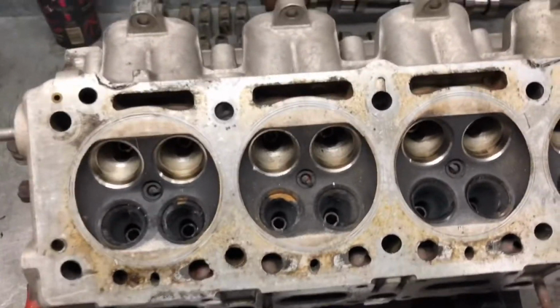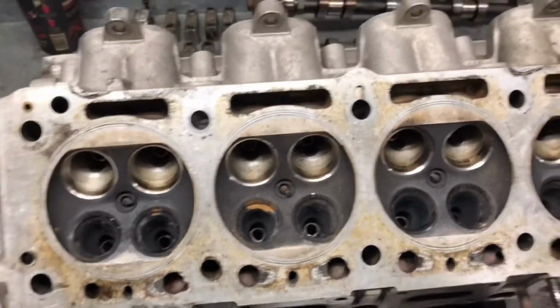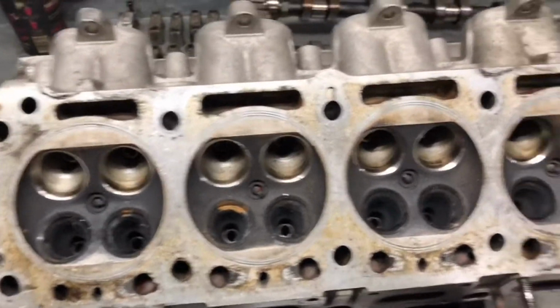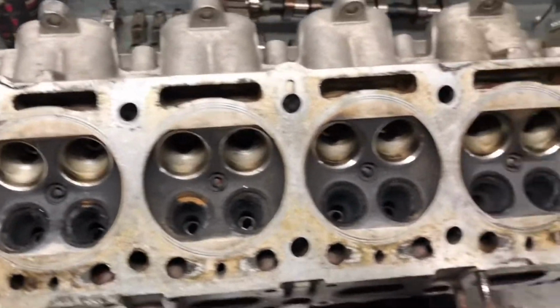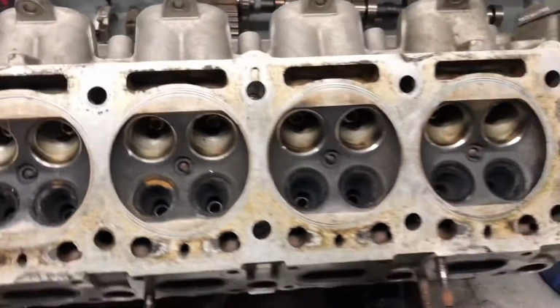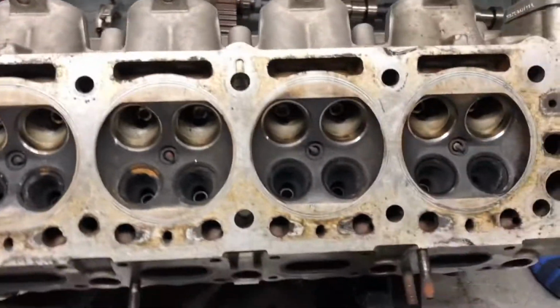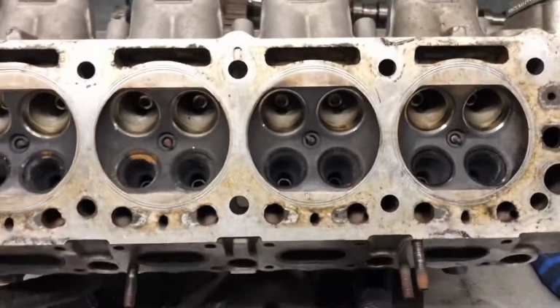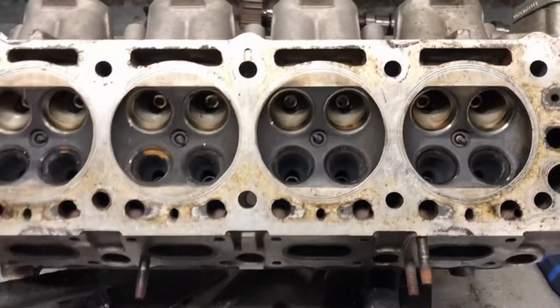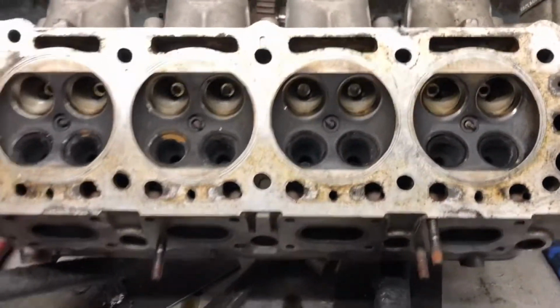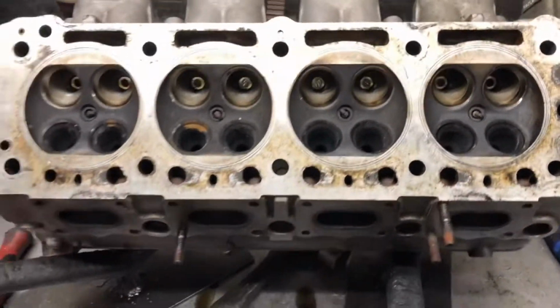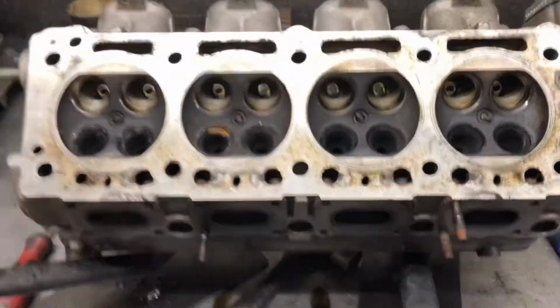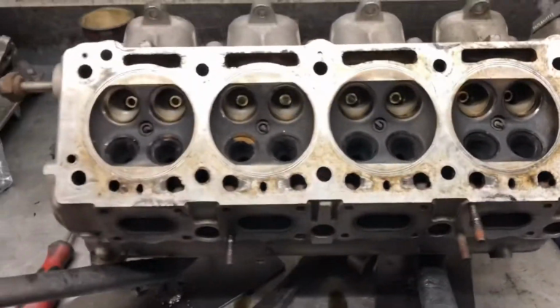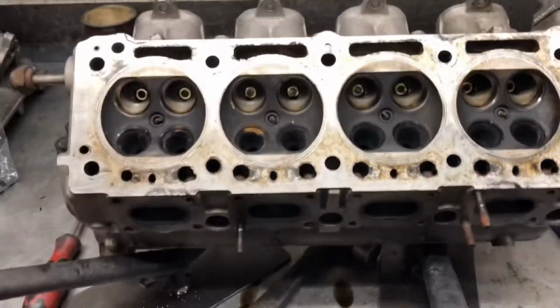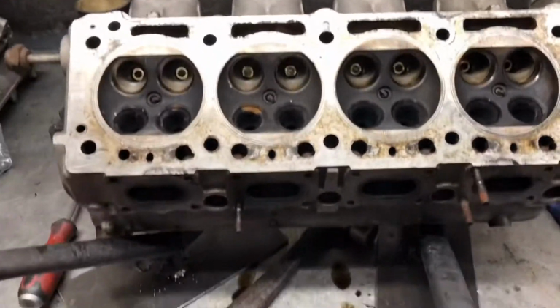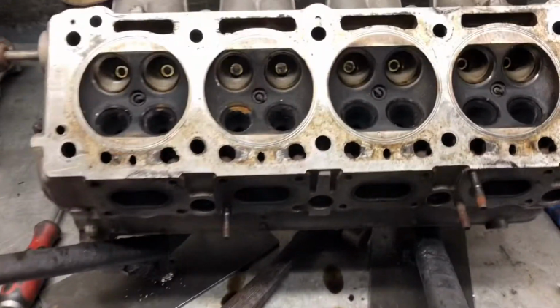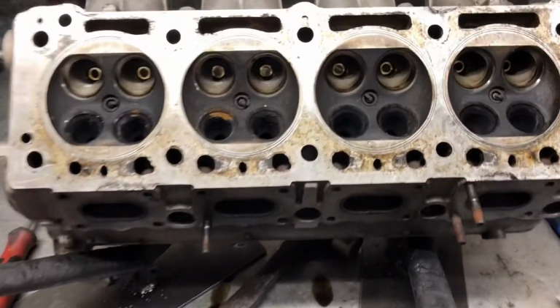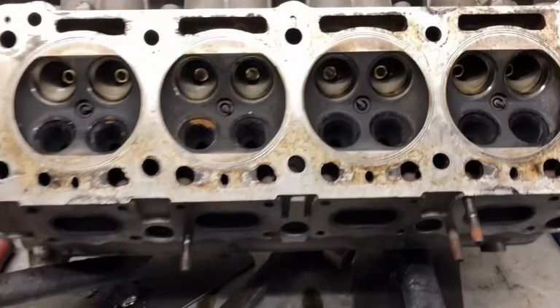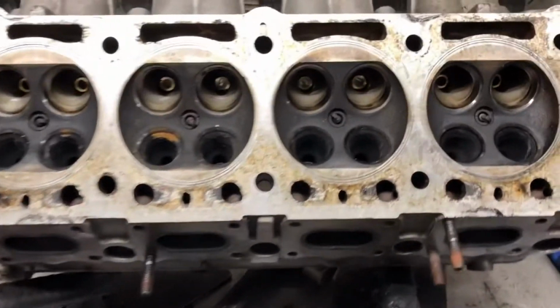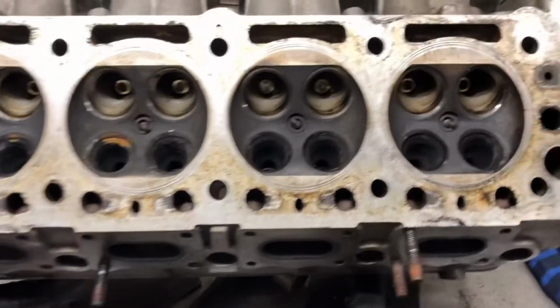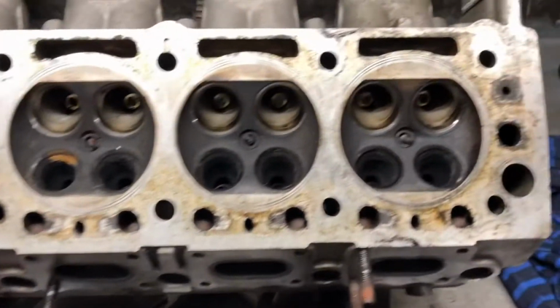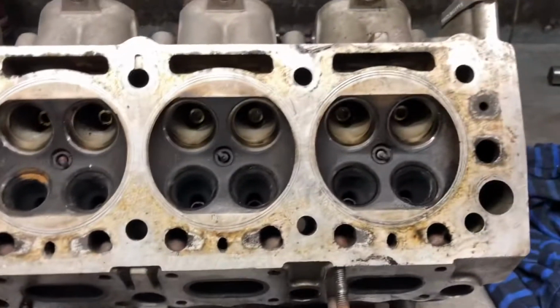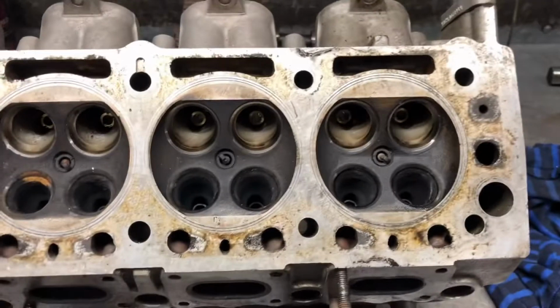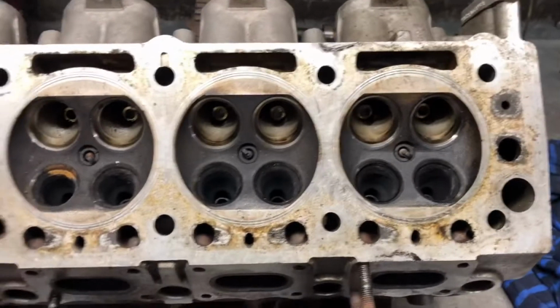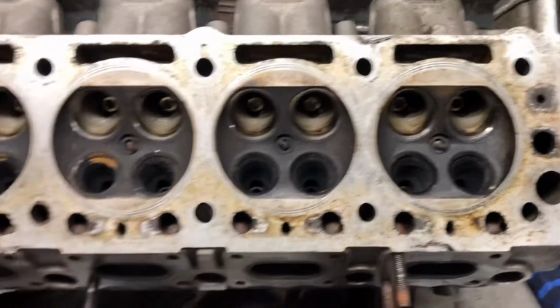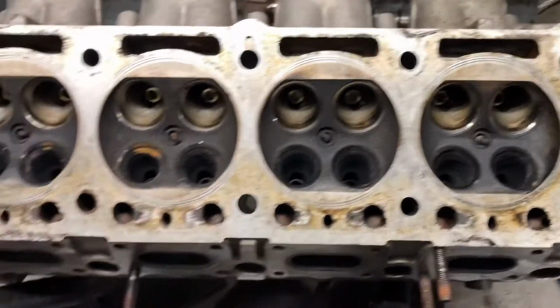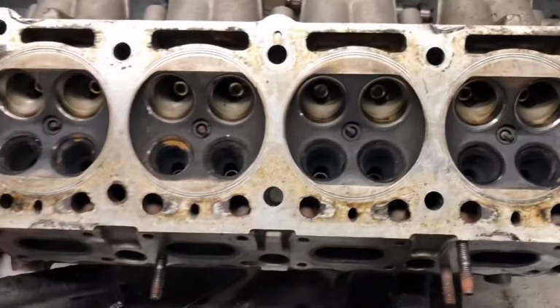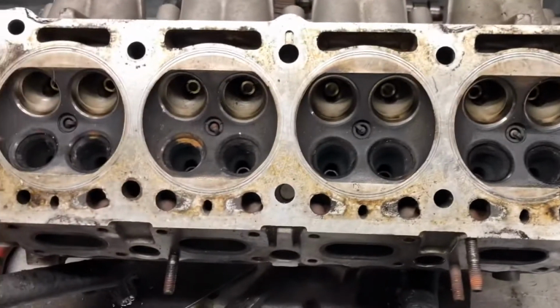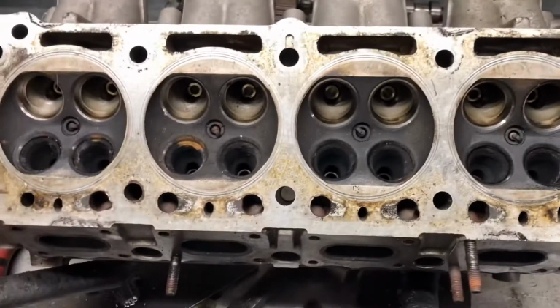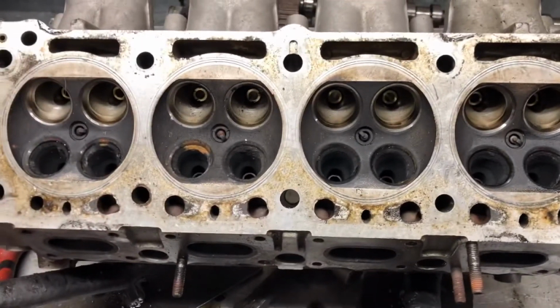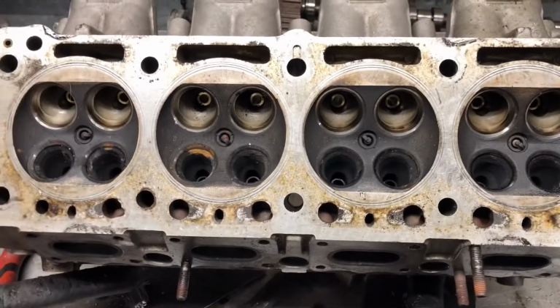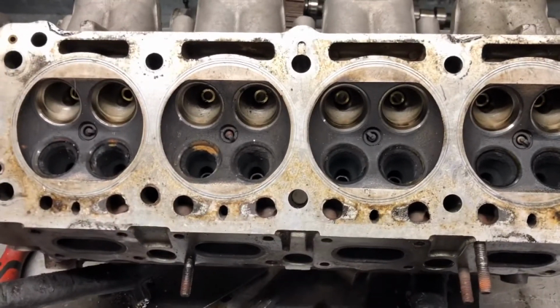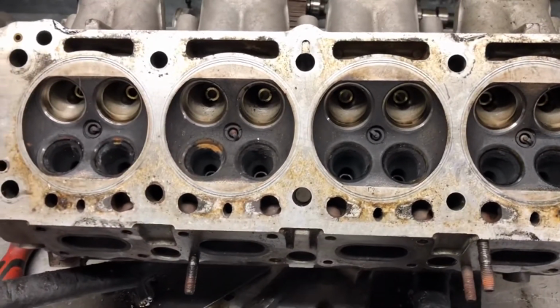So we're going to soda blast this cylinder head, give the head a reface, blast and paint the outside, and cut the valves and seats. First things first, we're going to give this head a good wash and have another good look at it.